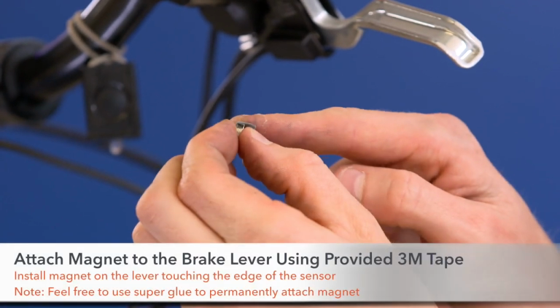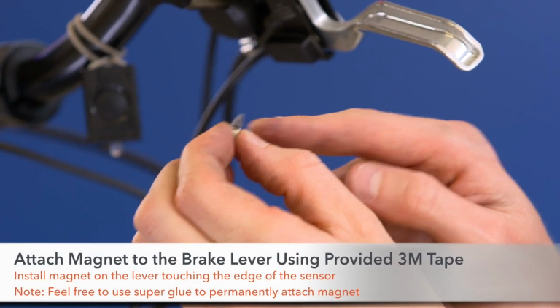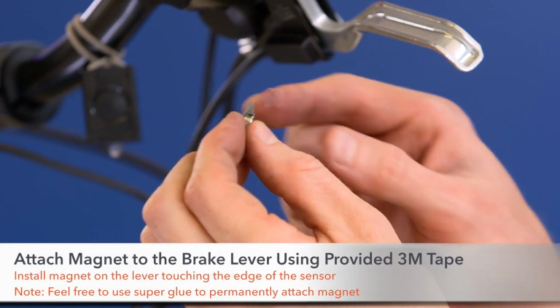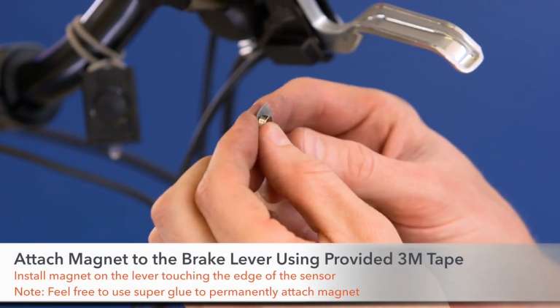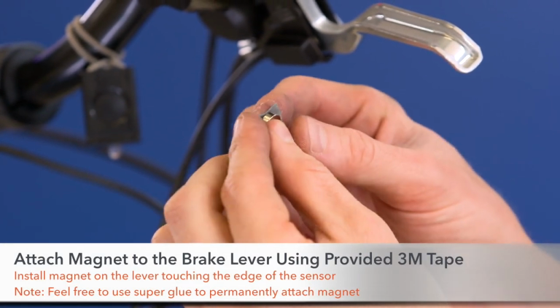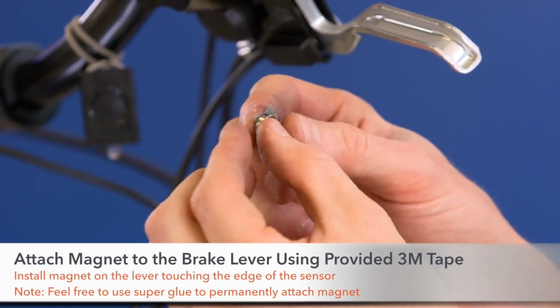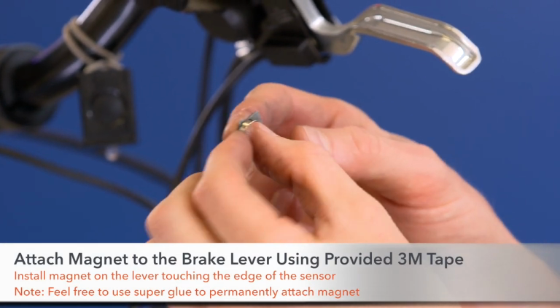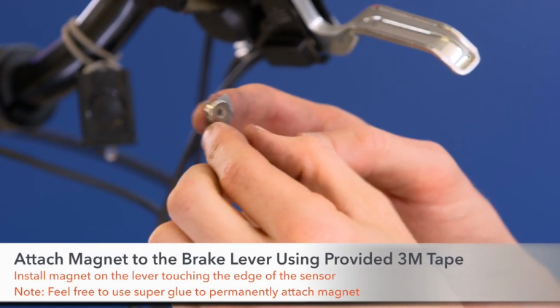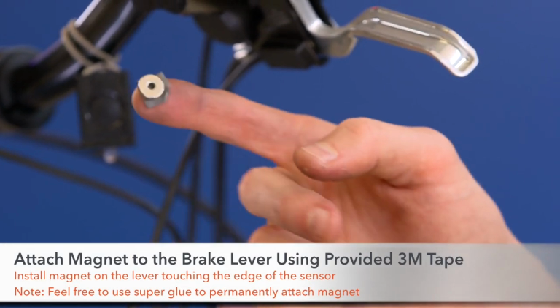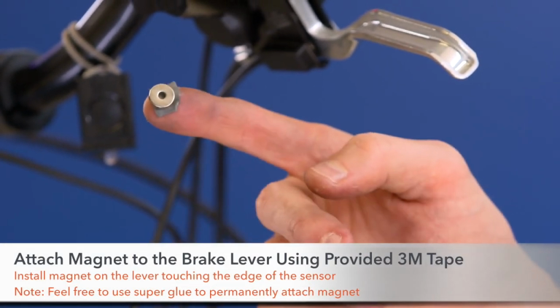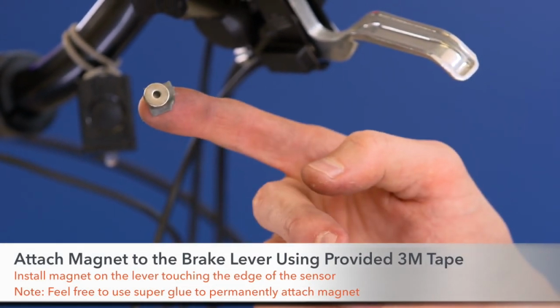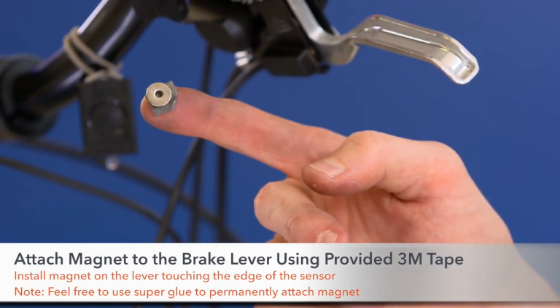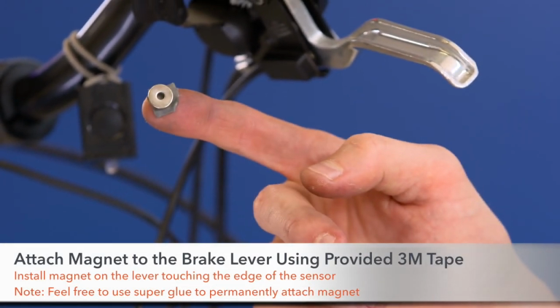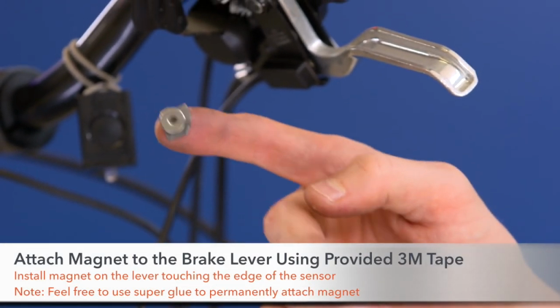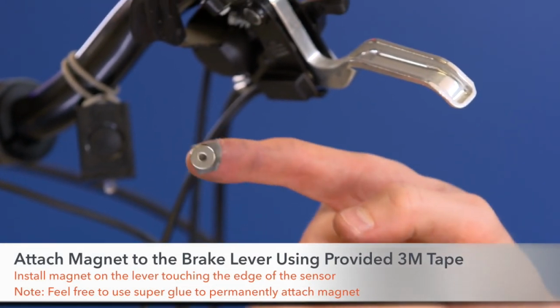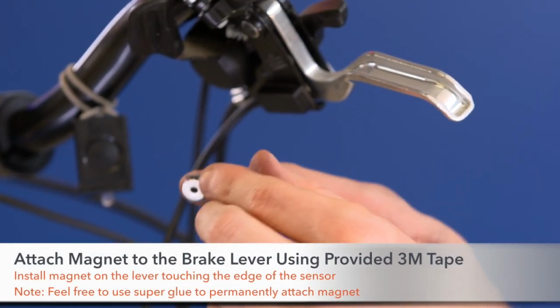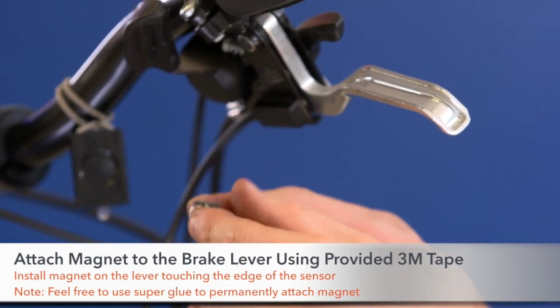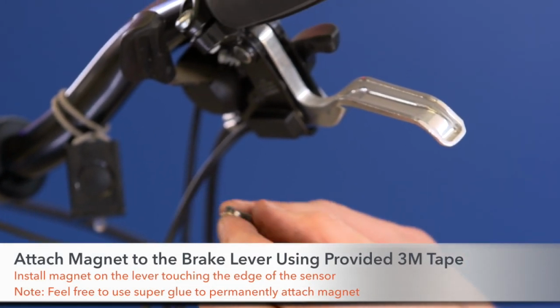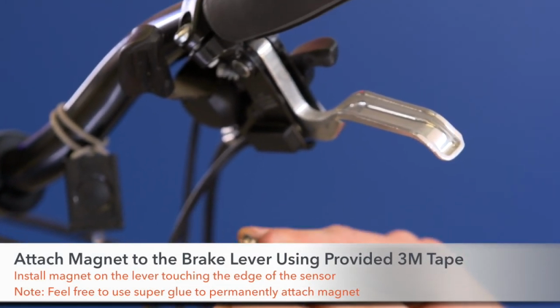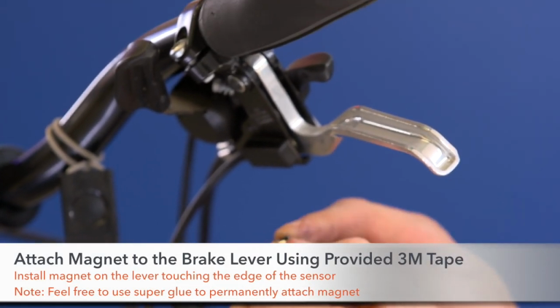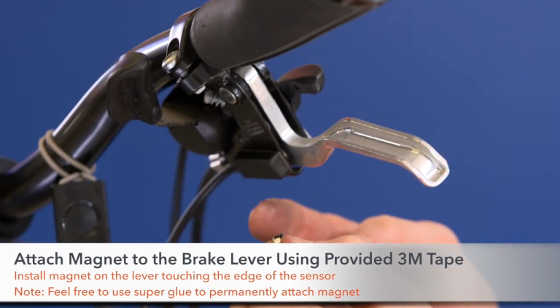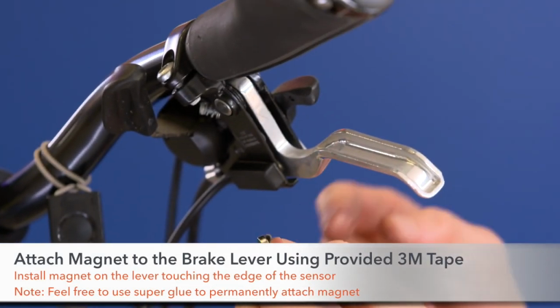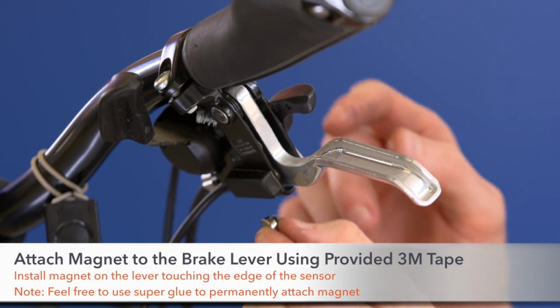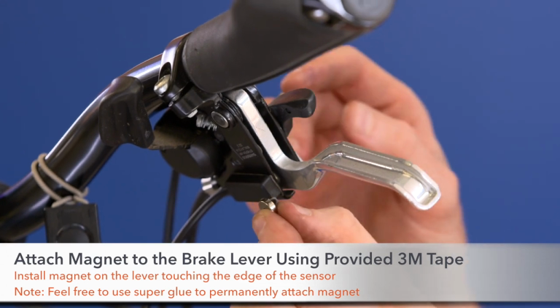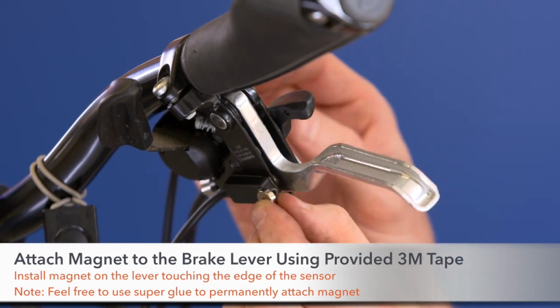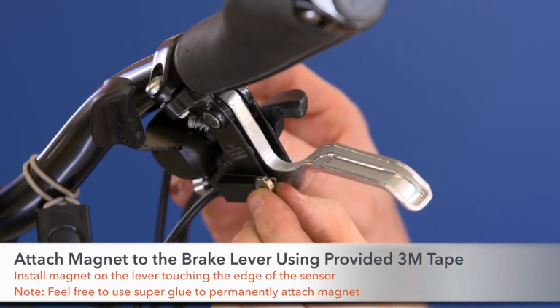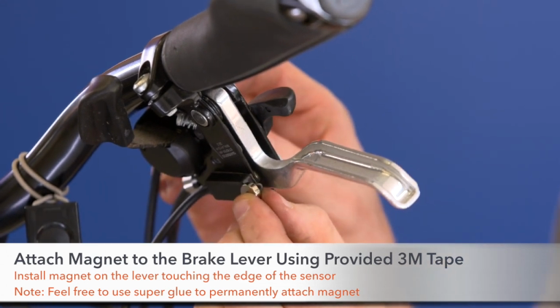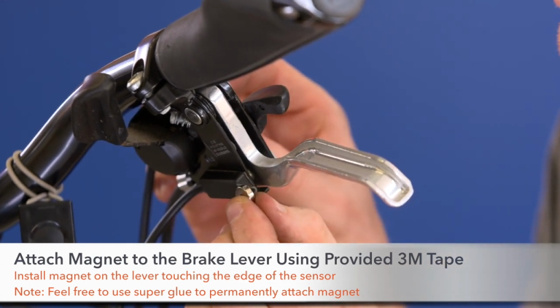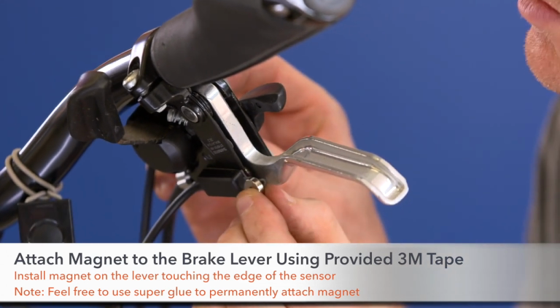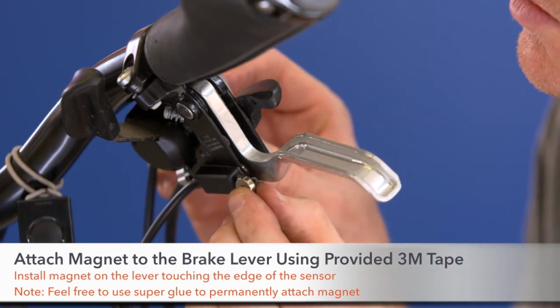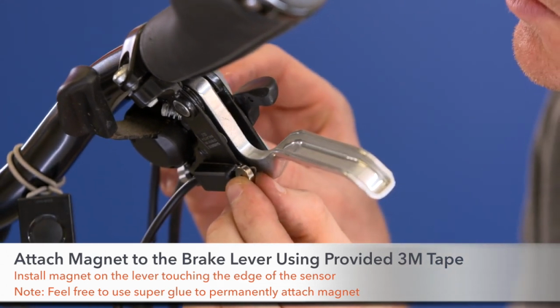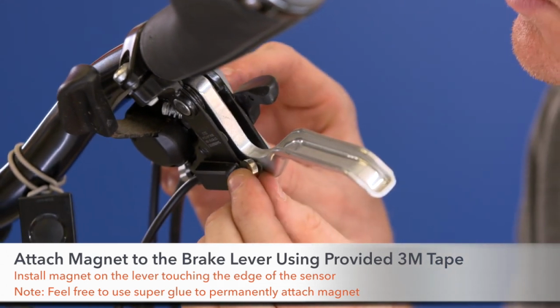Step two, install the magnet to your brake lever using the included adhesive. Repeat this with the other brake lever.